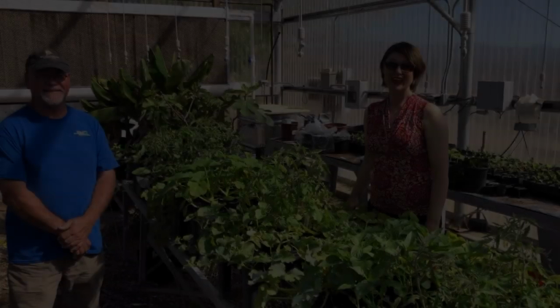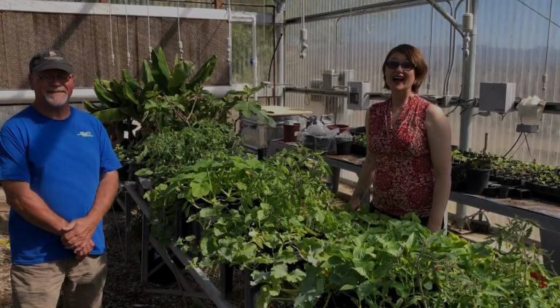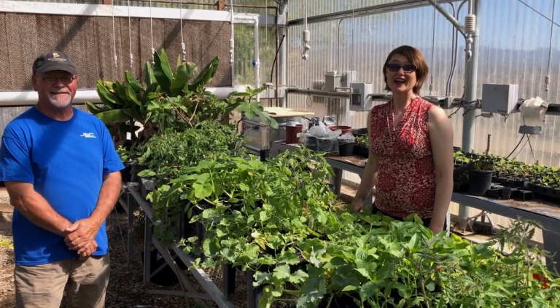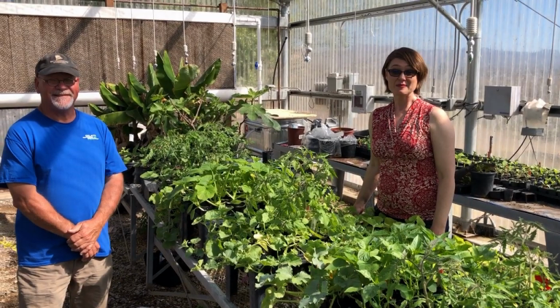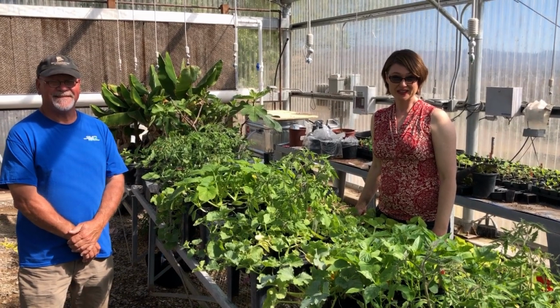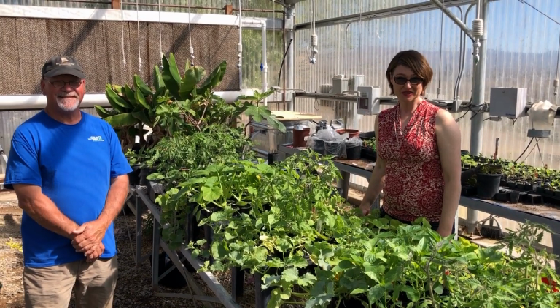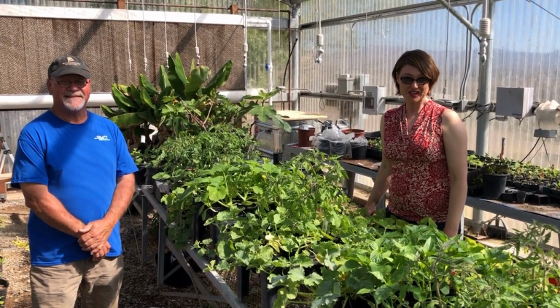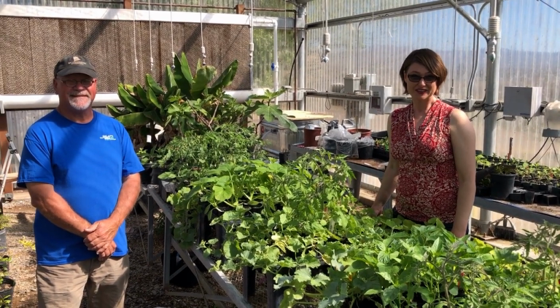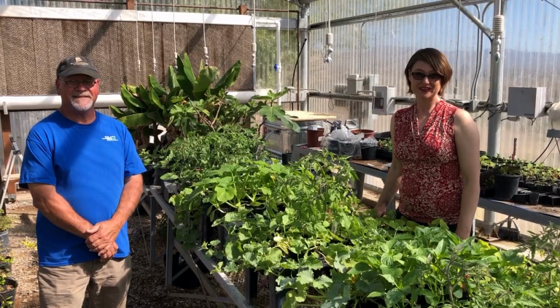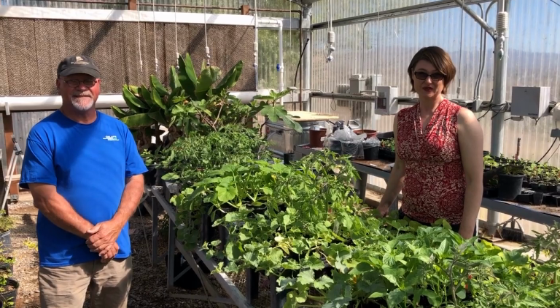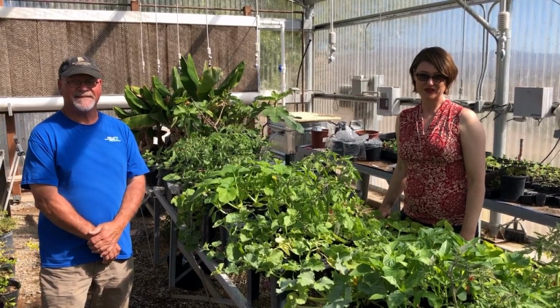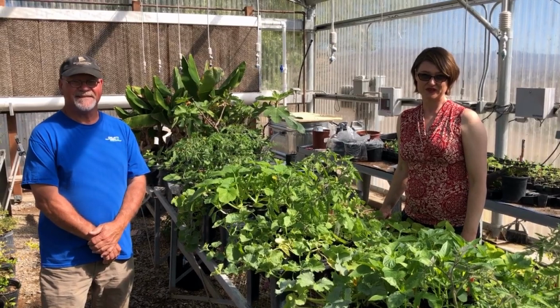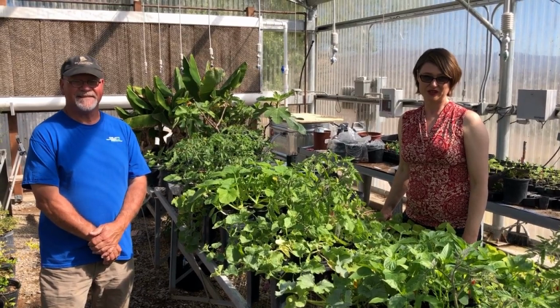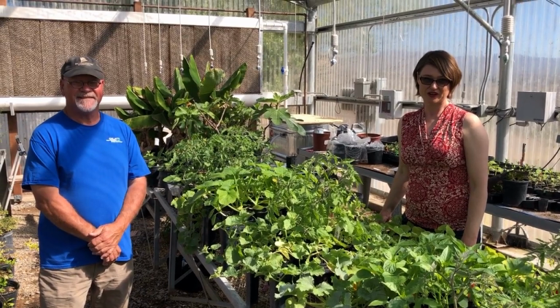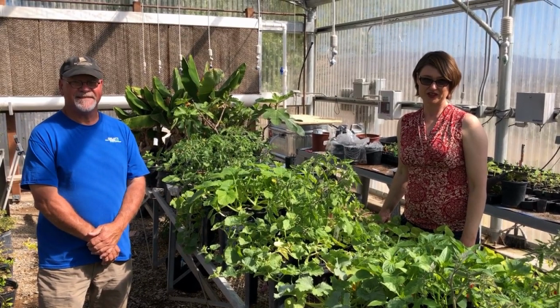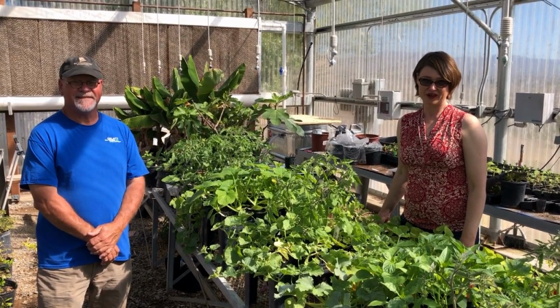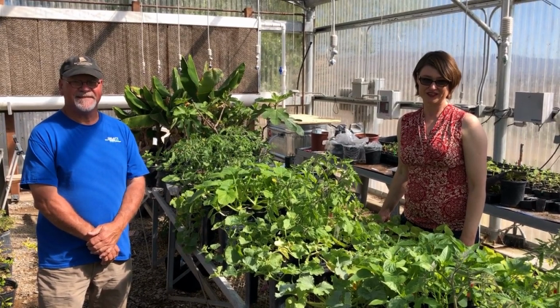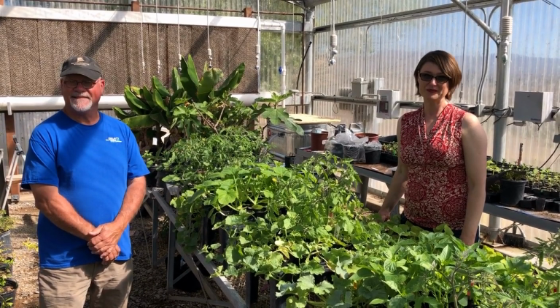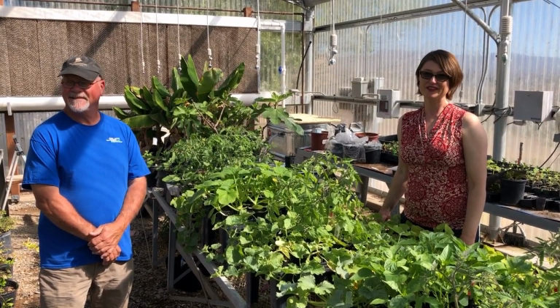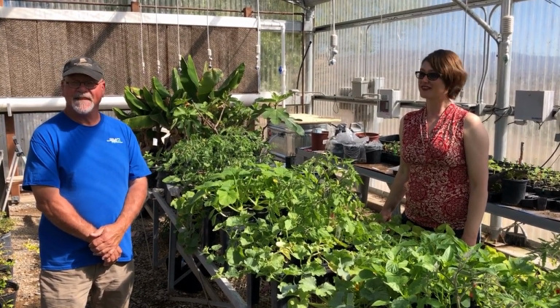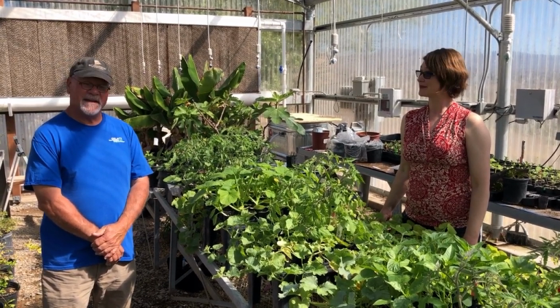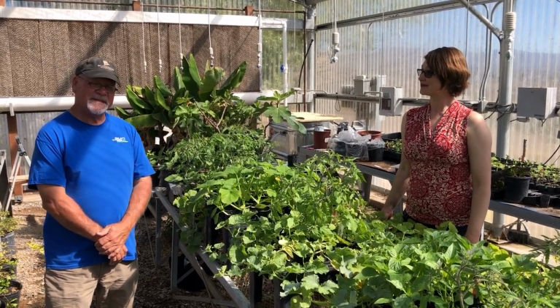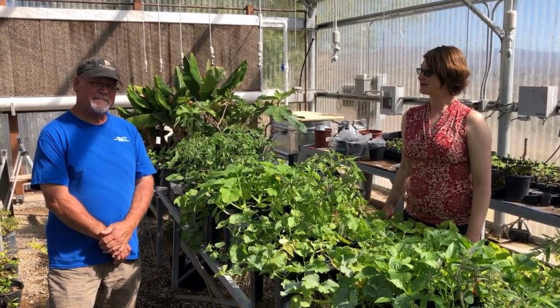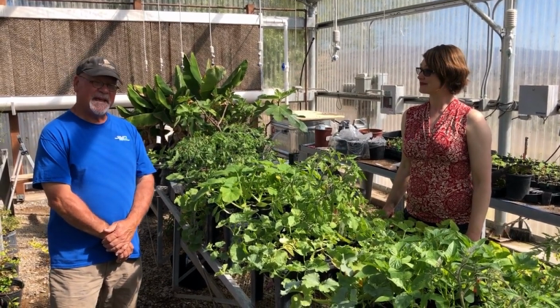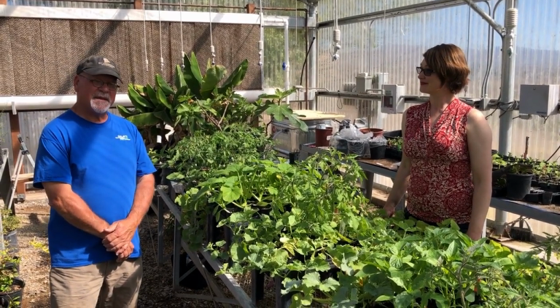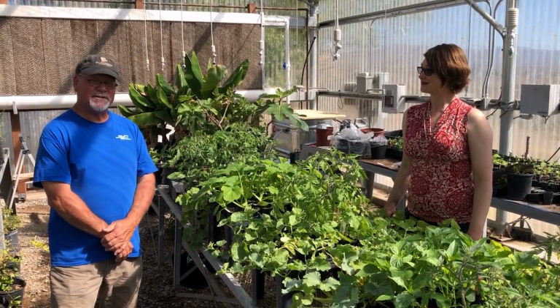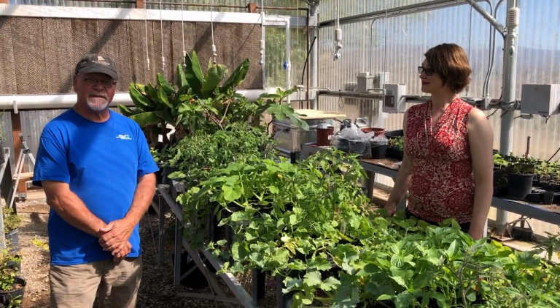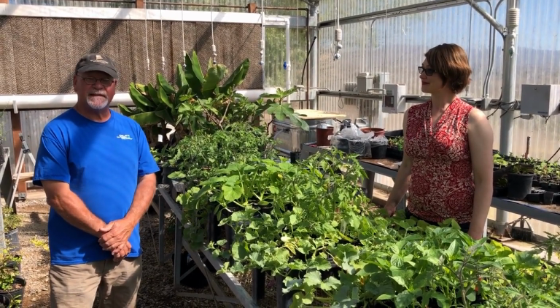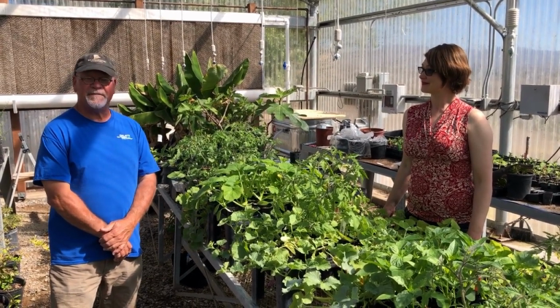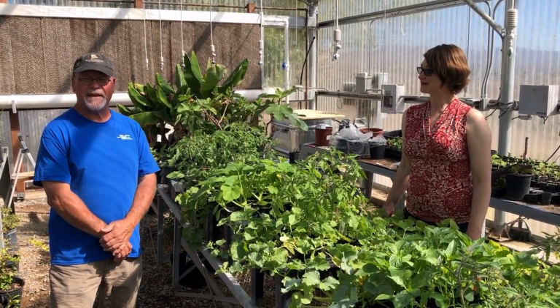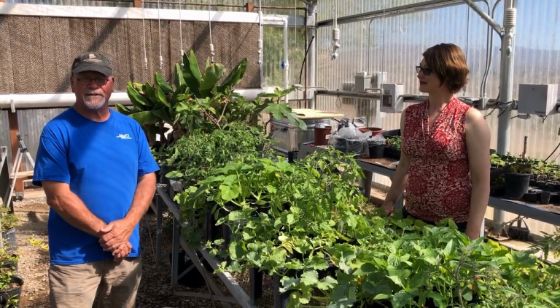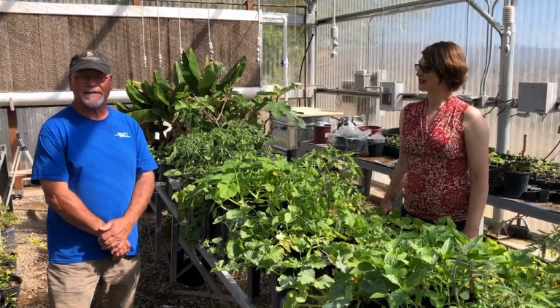Hi, I'm Melanie Lucek, Executive Director of the Gila Watershed Partnership. And I'm Steve Platt, Manager of the Gila Native Plant Nursery.